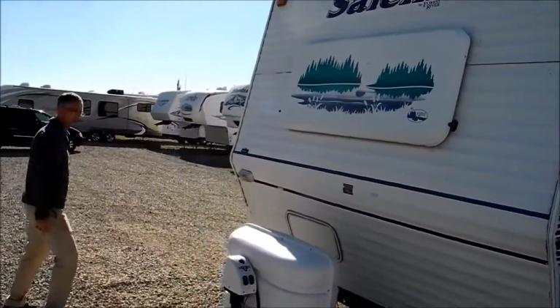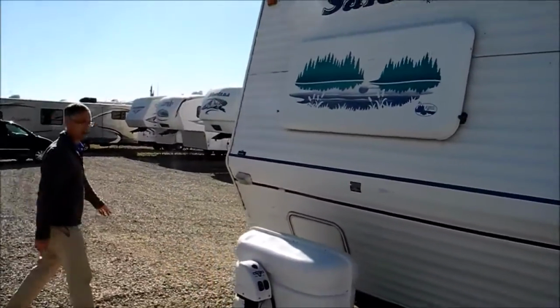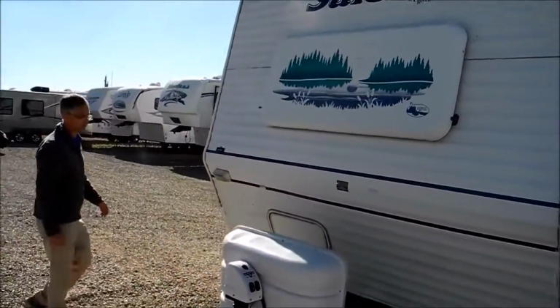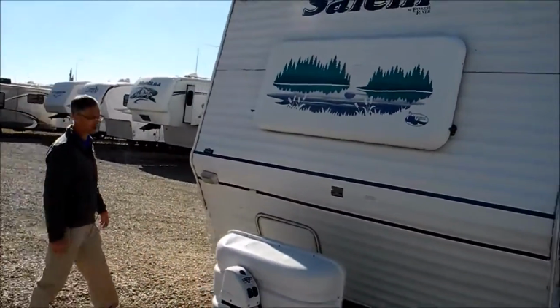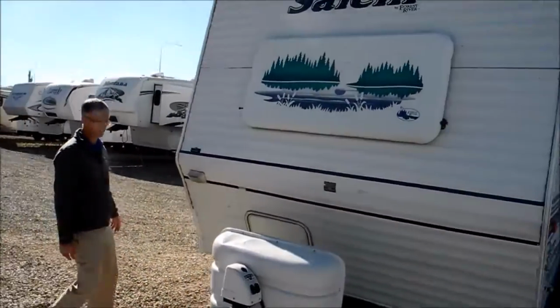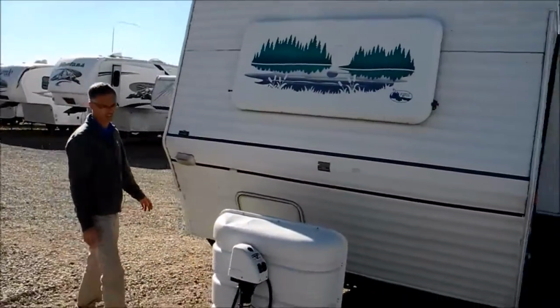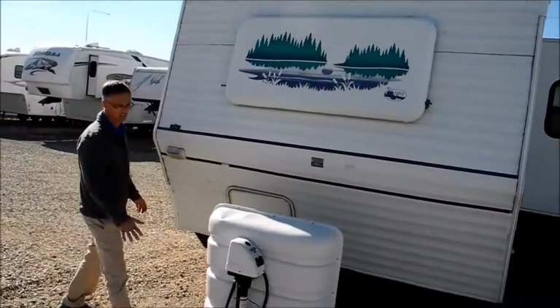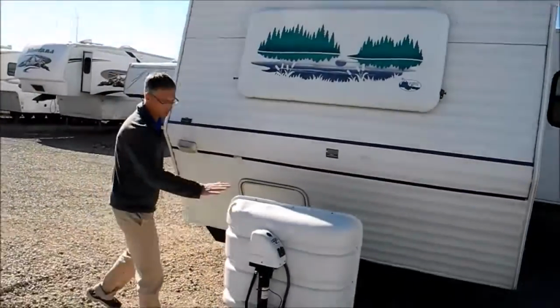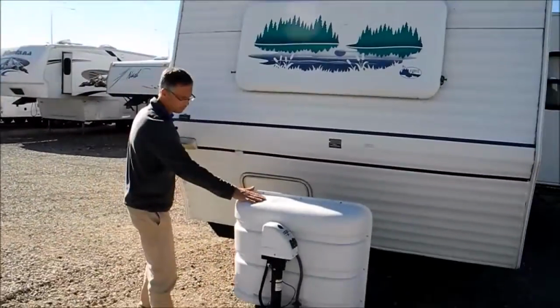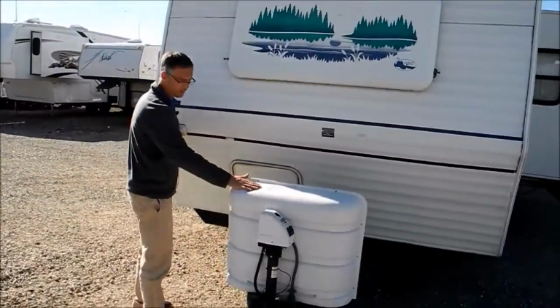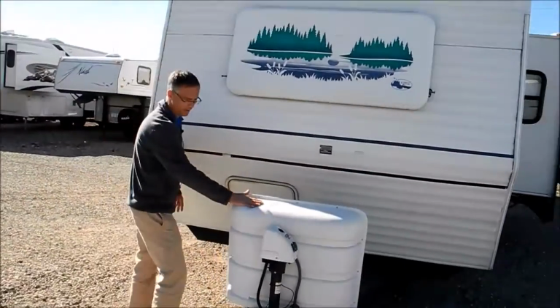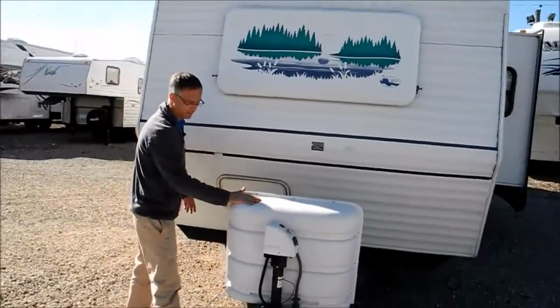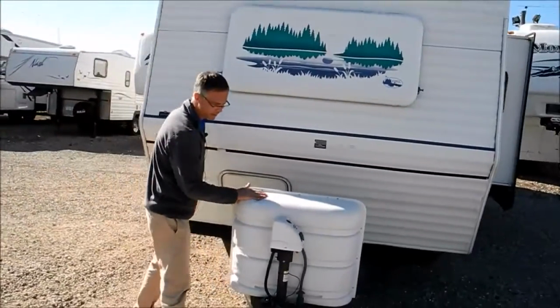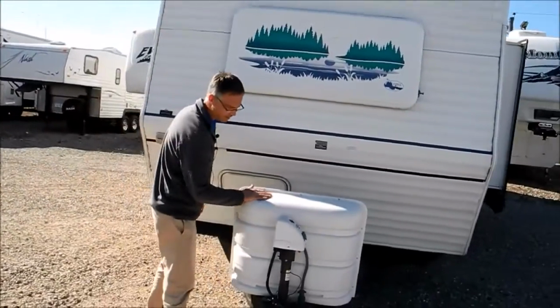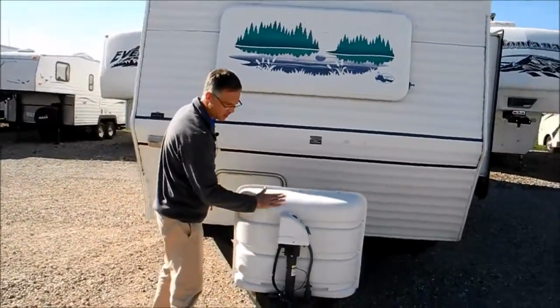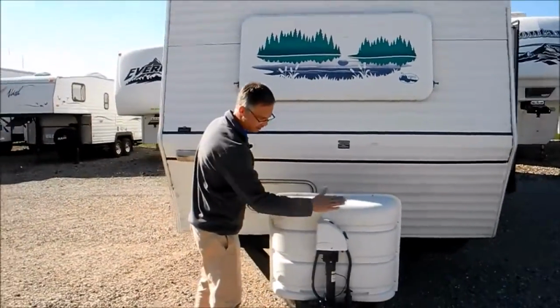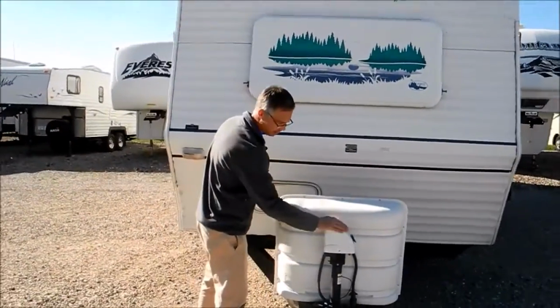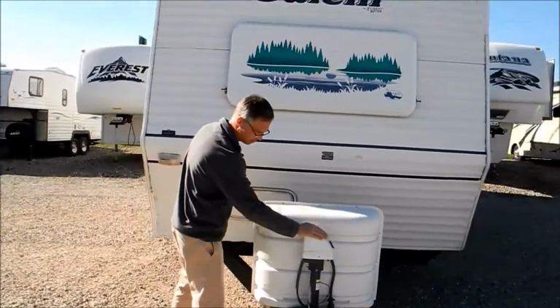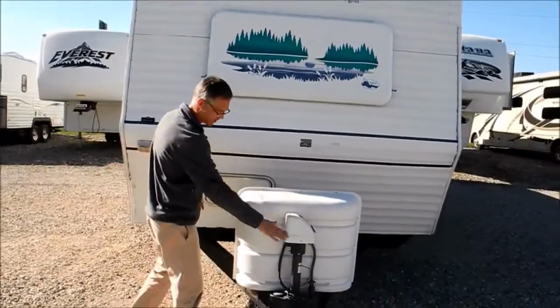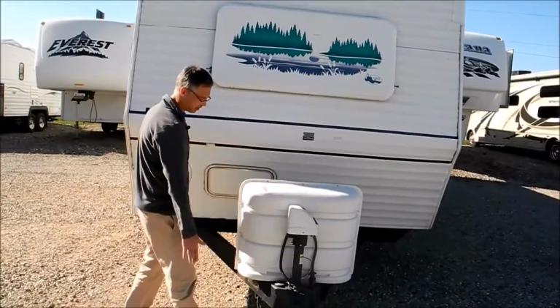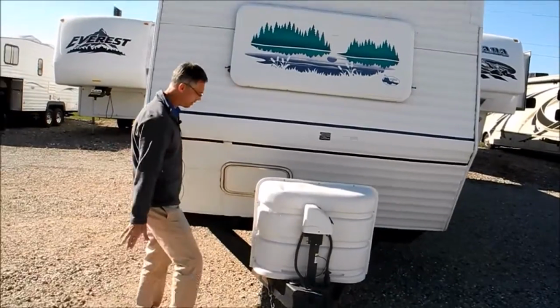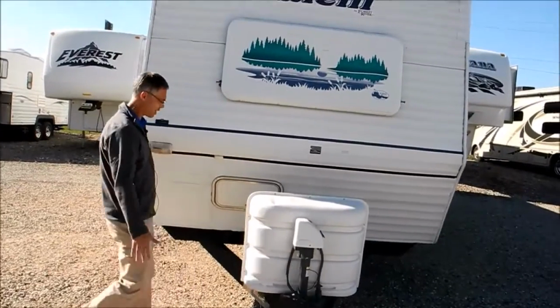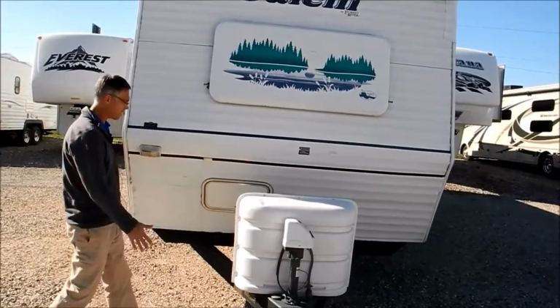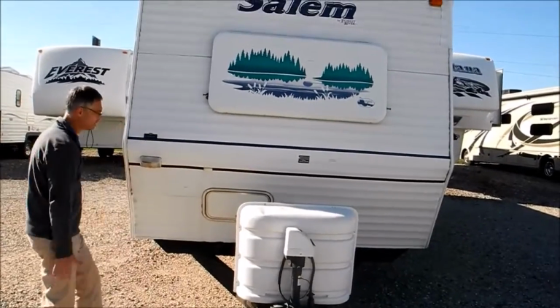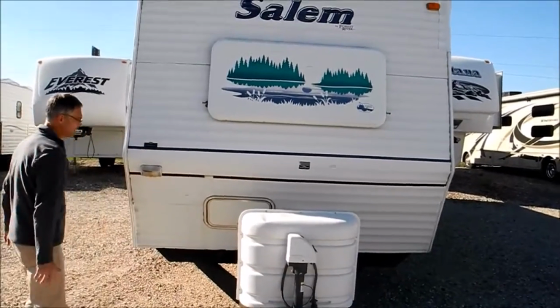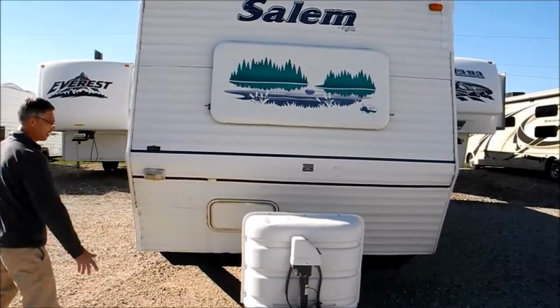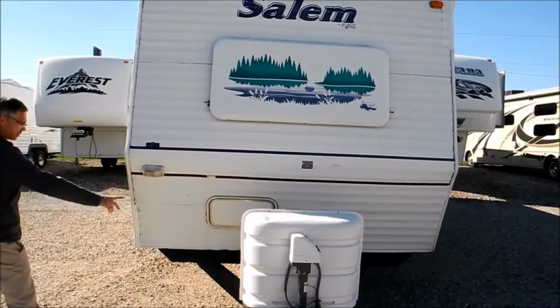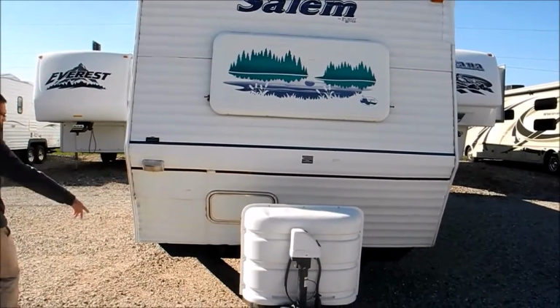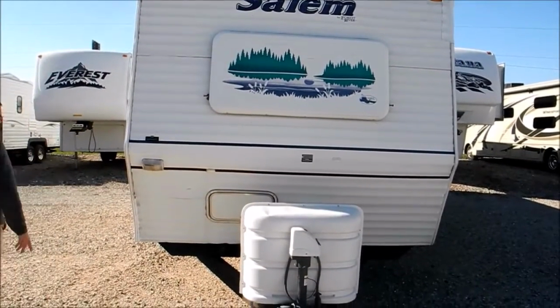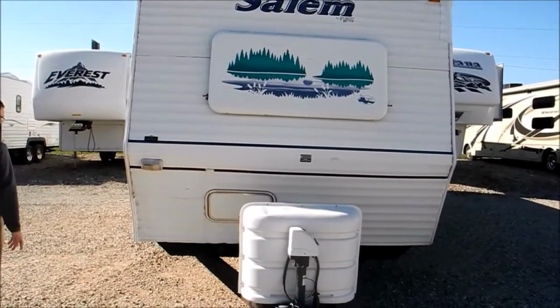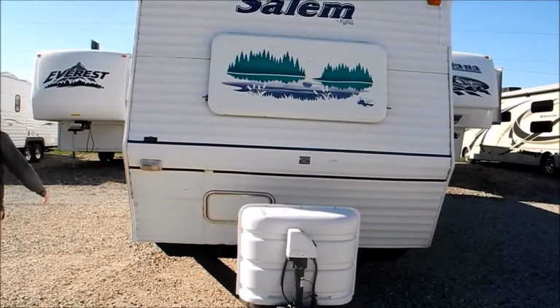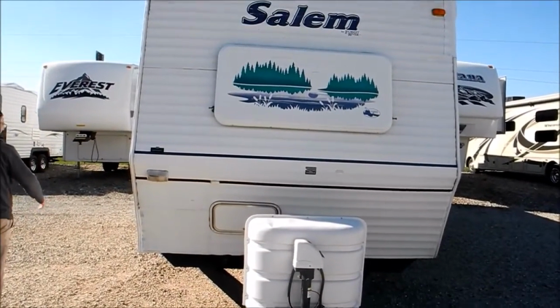On the front, there are two 30-pound LP tanks, and then there's an electric tongue jack. The RV also comes with the battery.